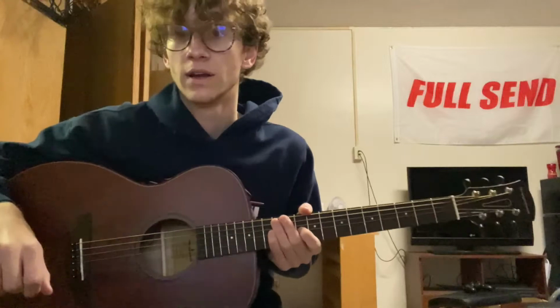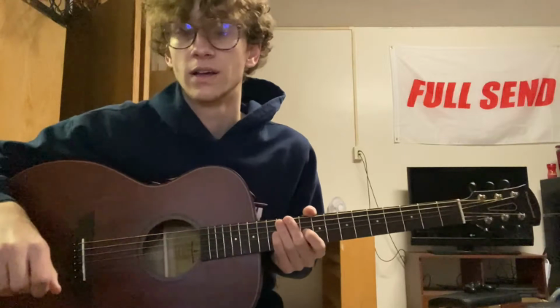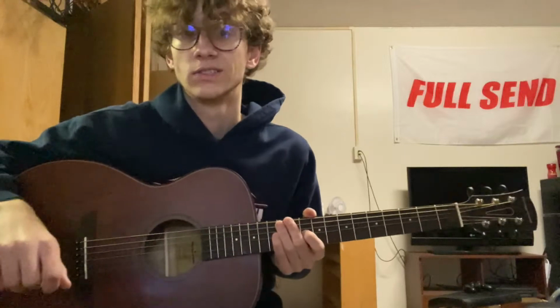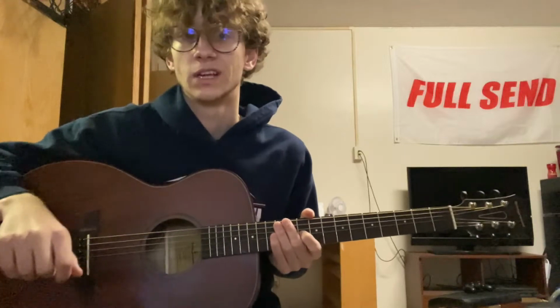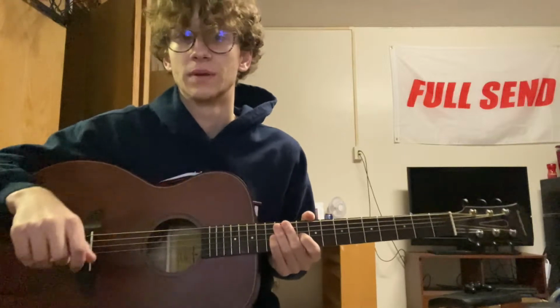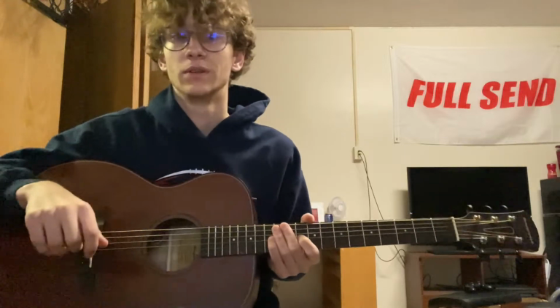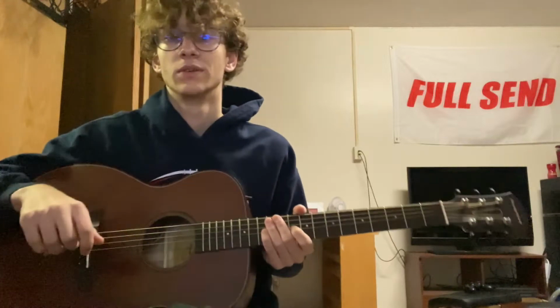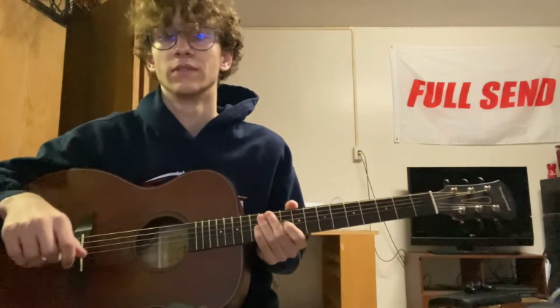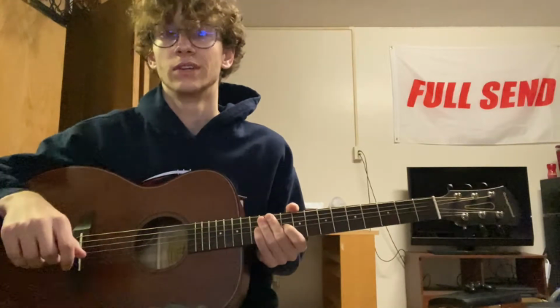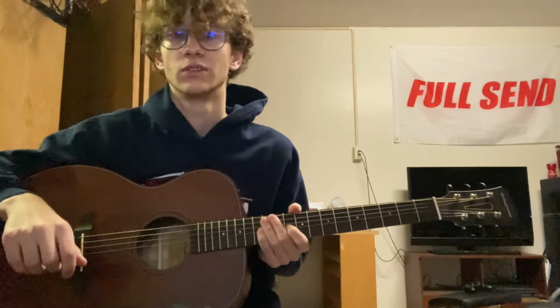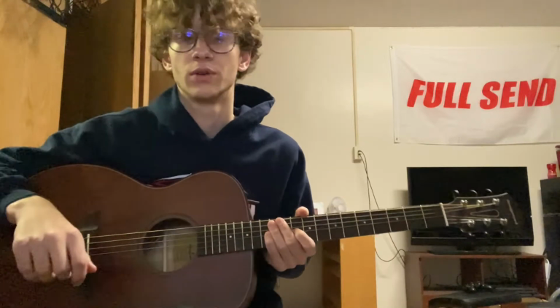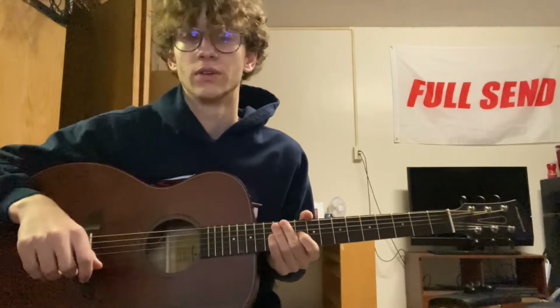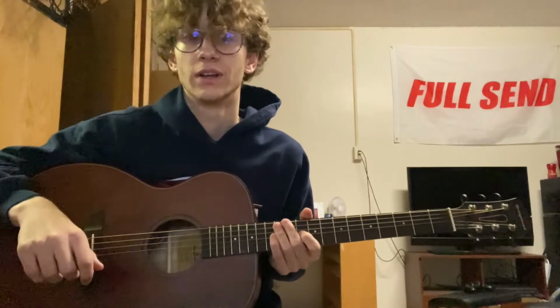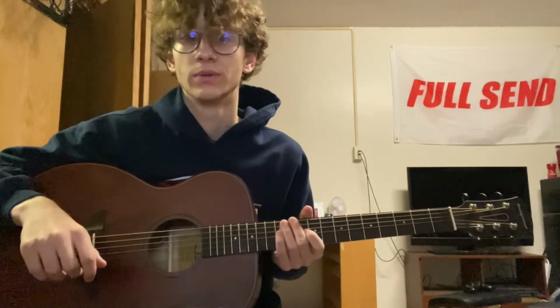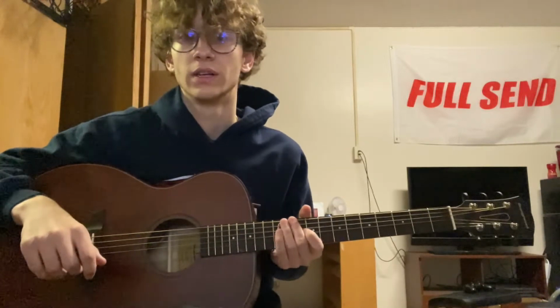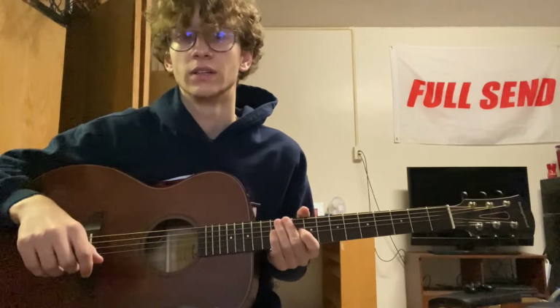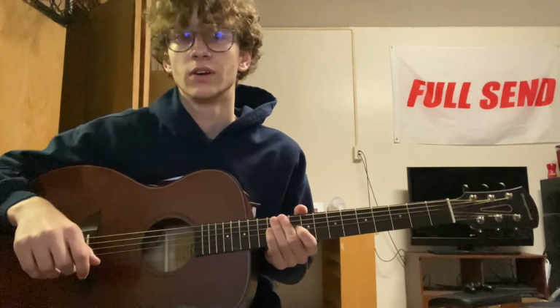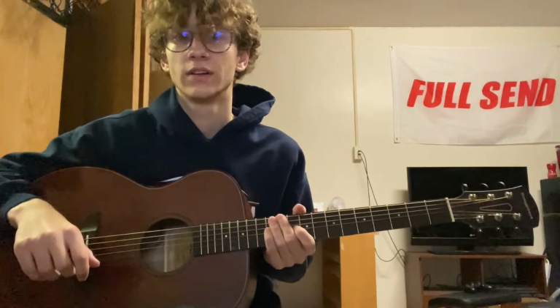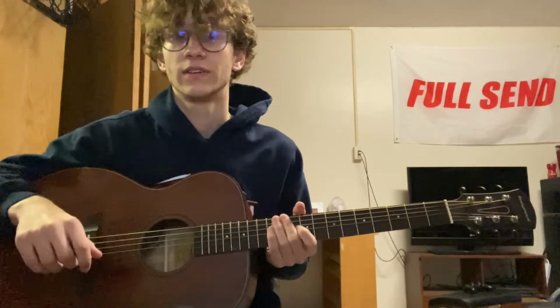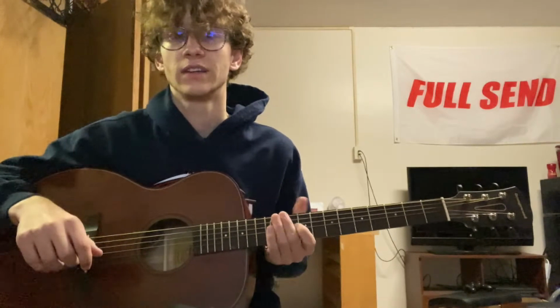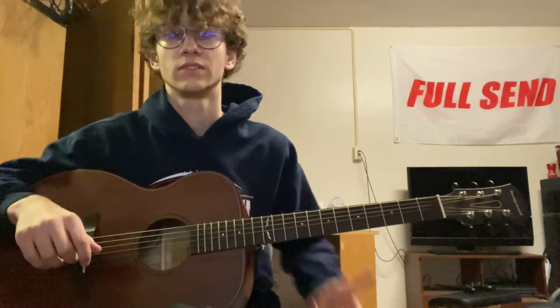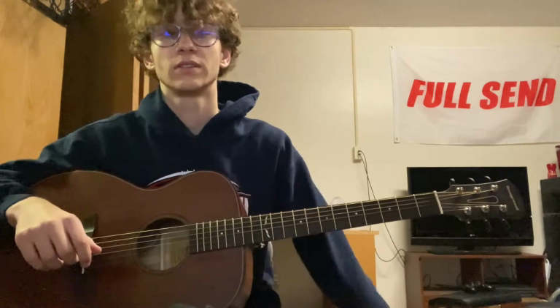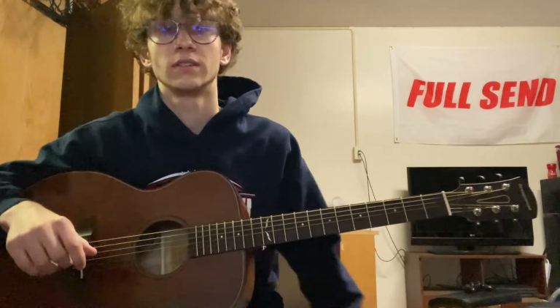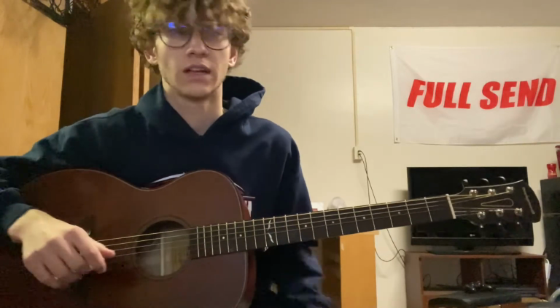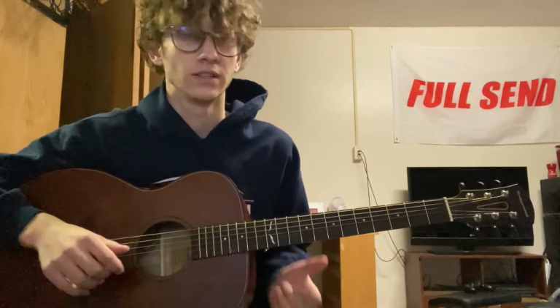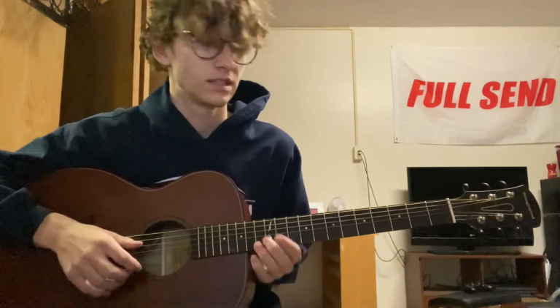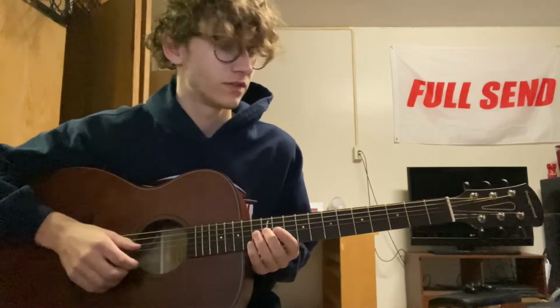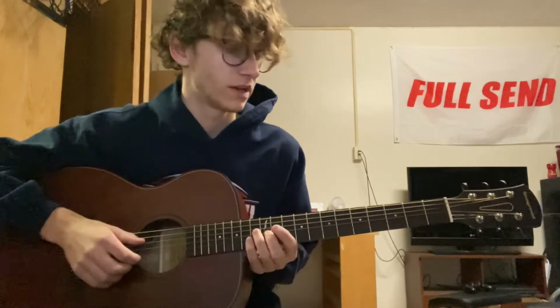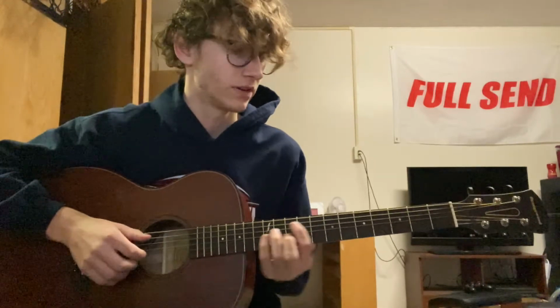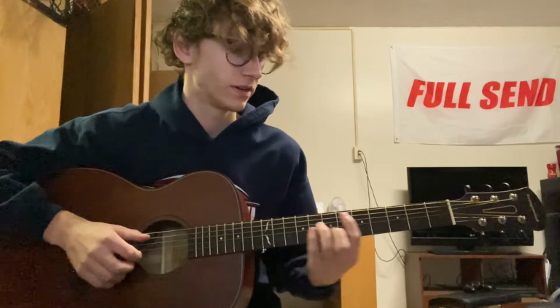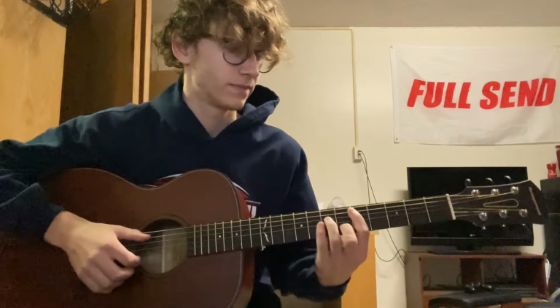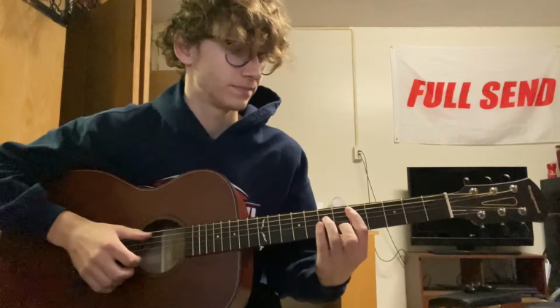Alright guys, today I'm going to be doing a video tutorial on how to play Dark Fights. It sounds like this if you haven't heard it.